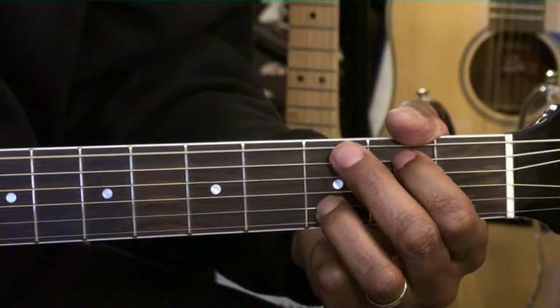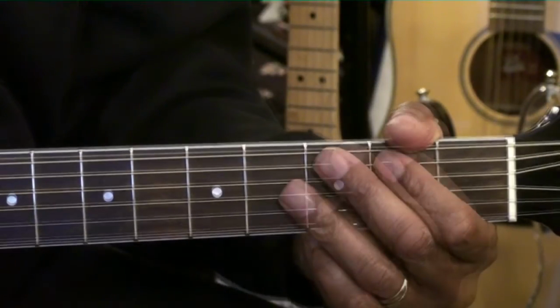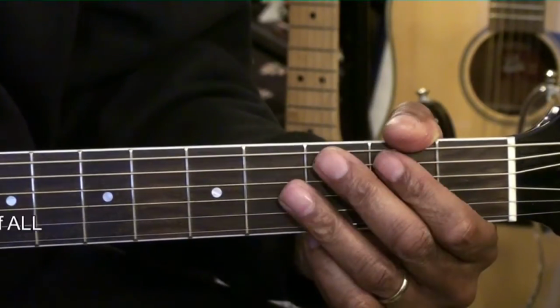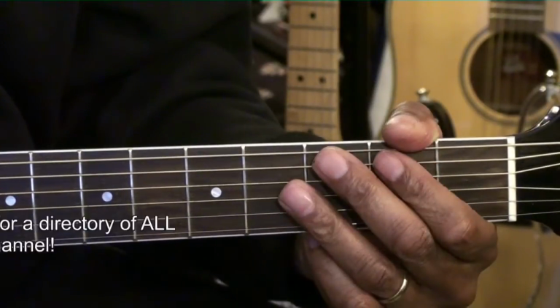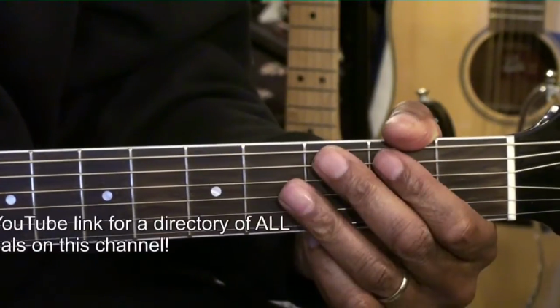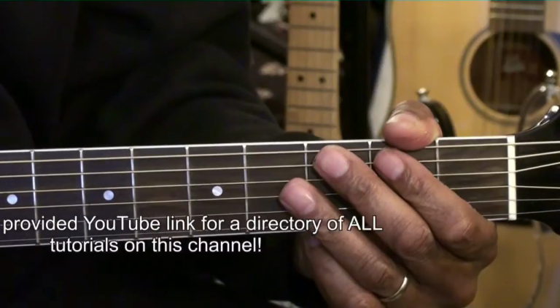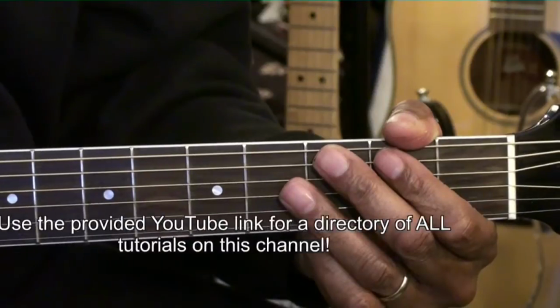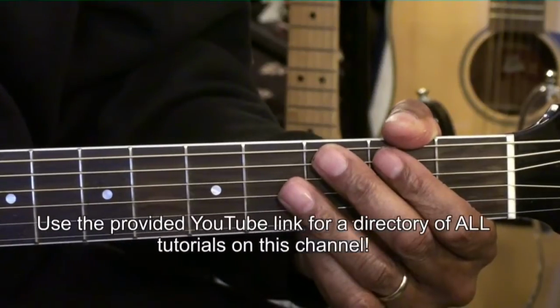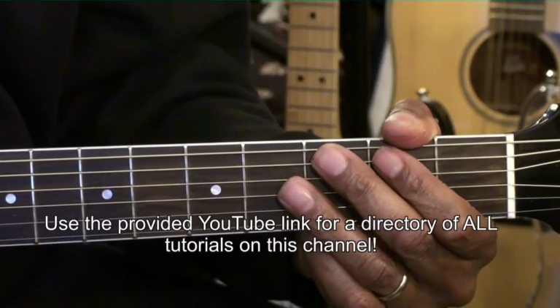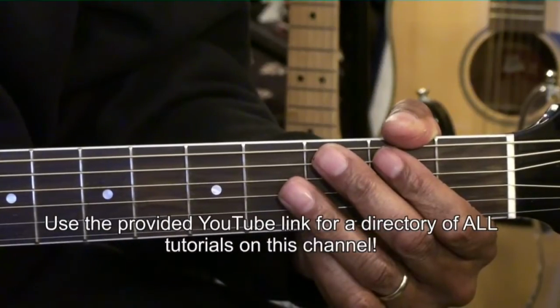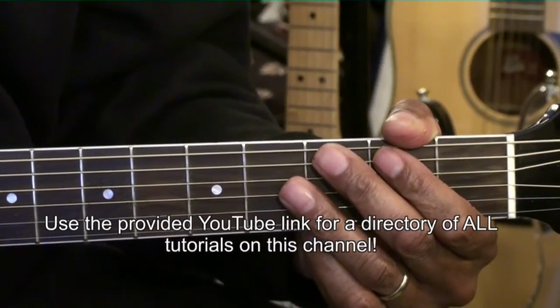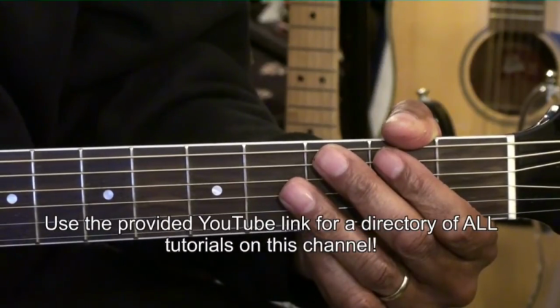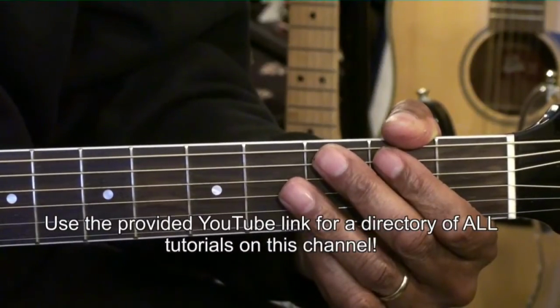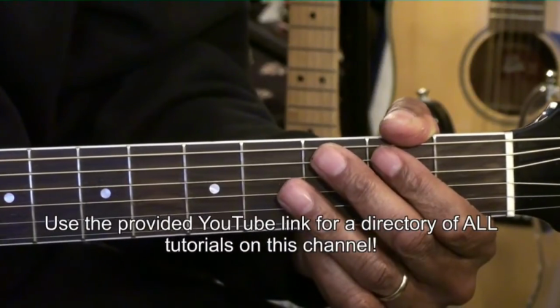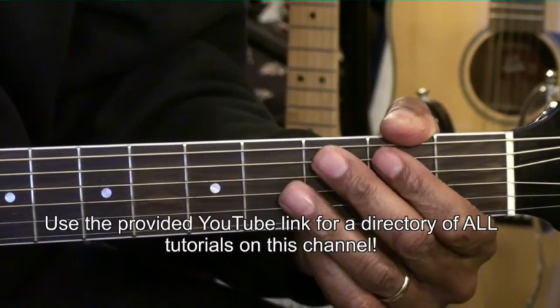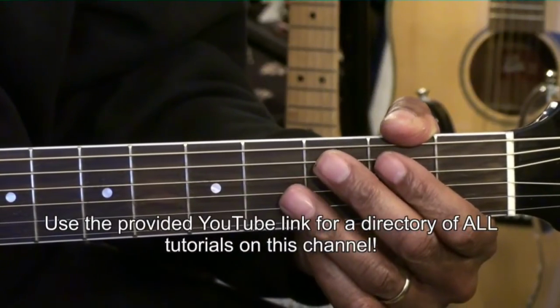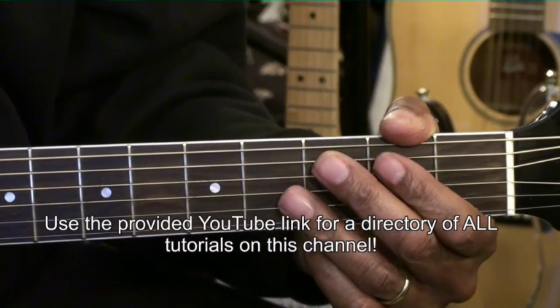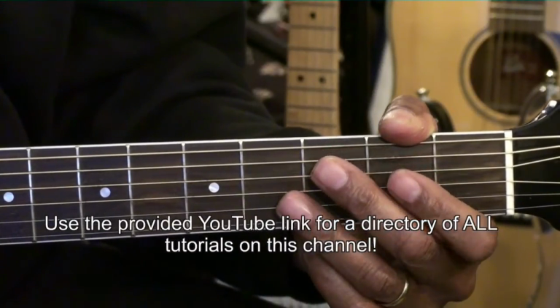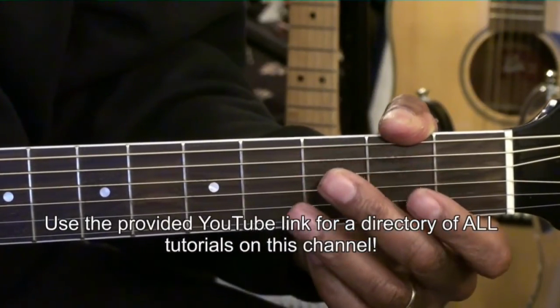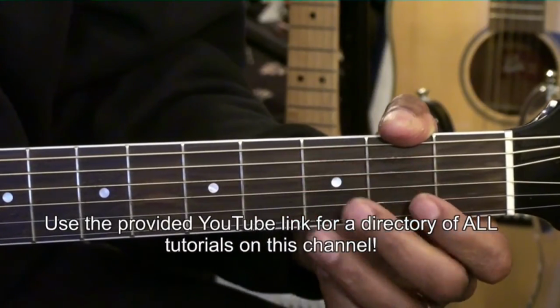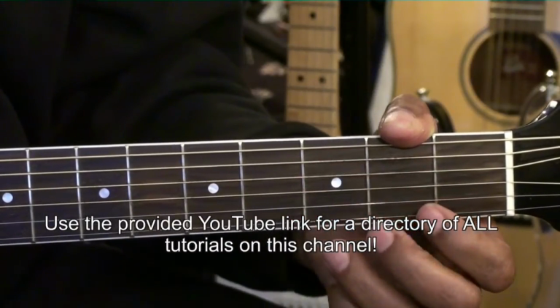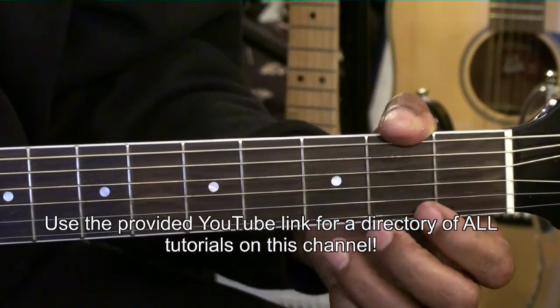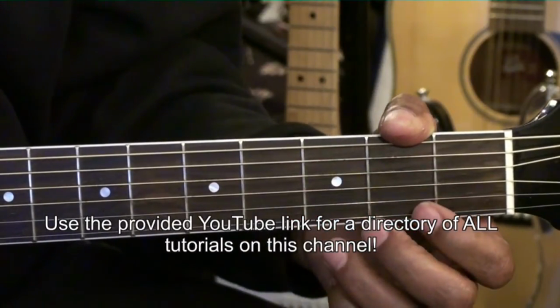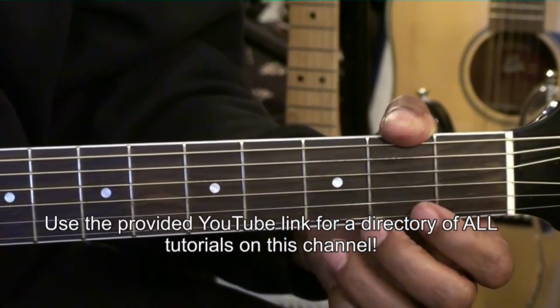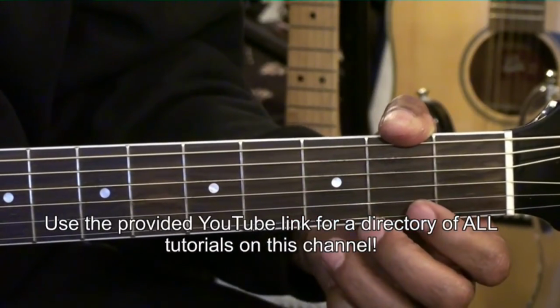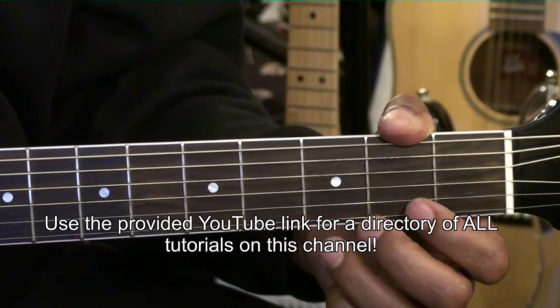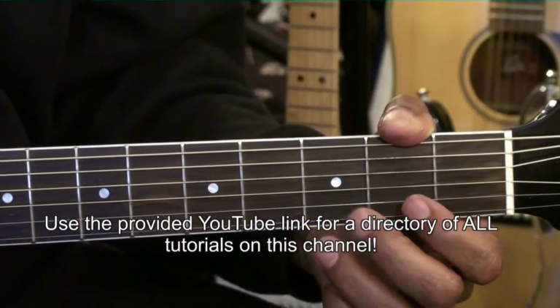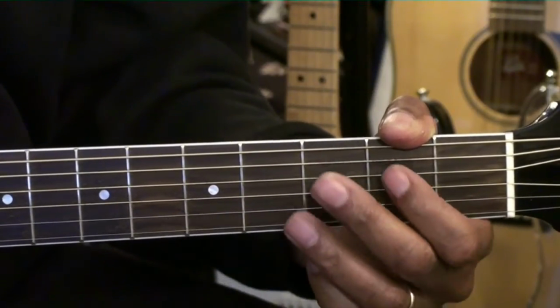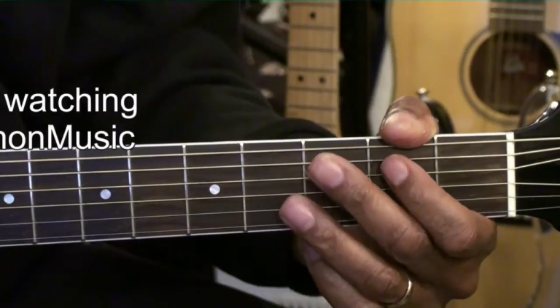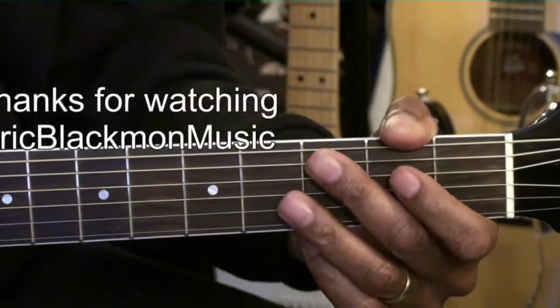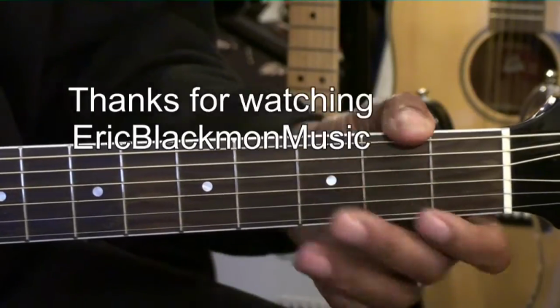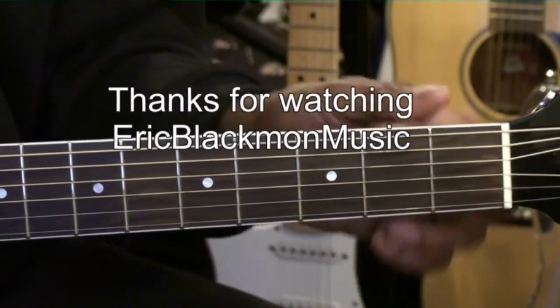Well, alright. Those are all the chords for chord tutorial number 258. Thanks for stopping by and have a great day.